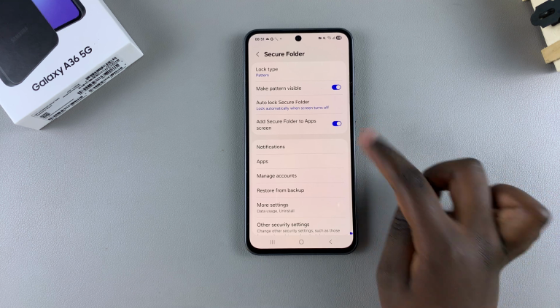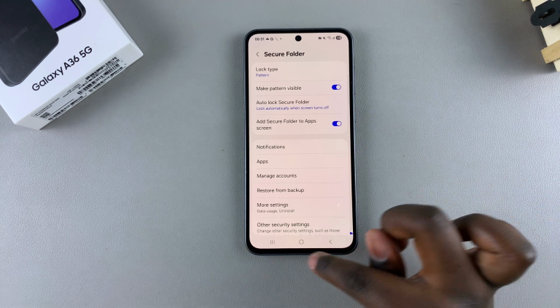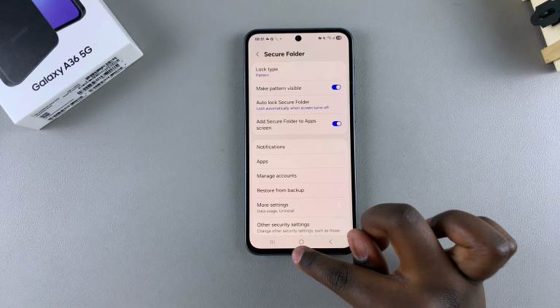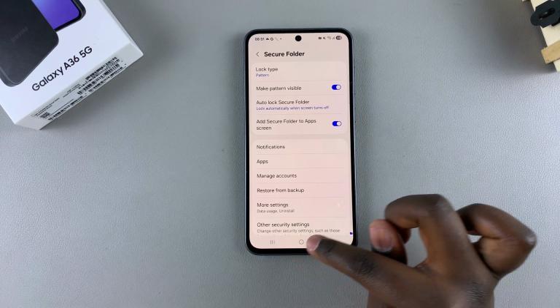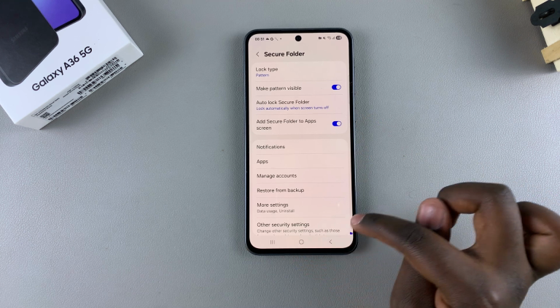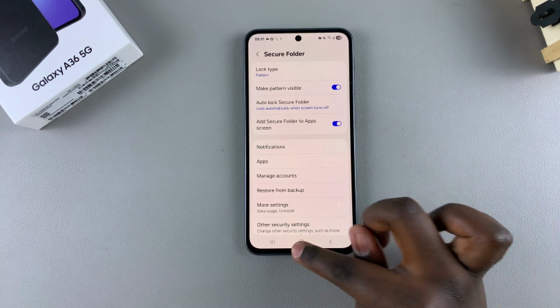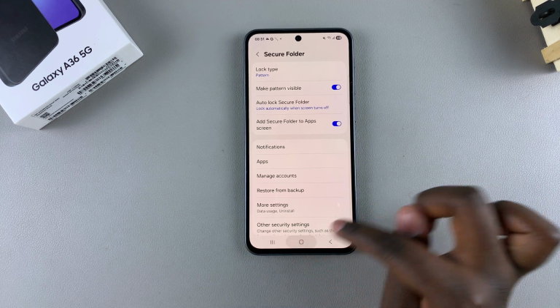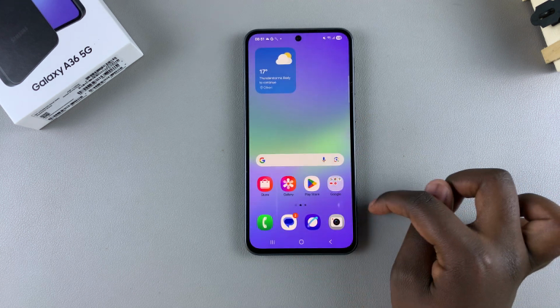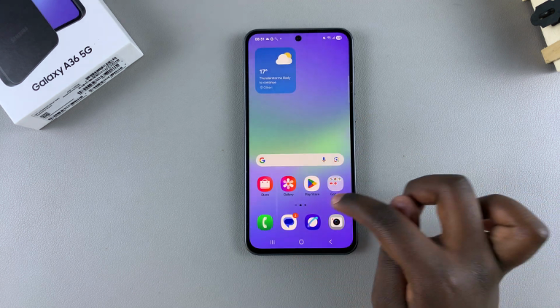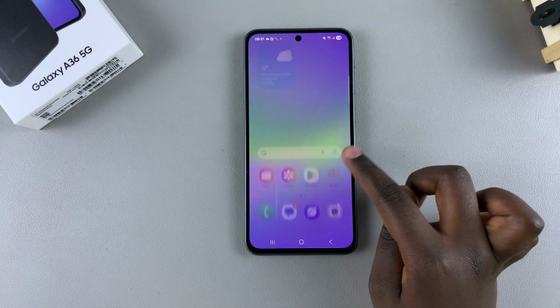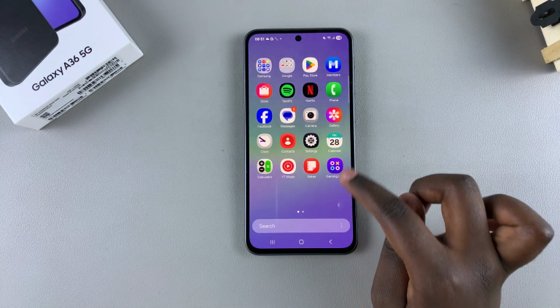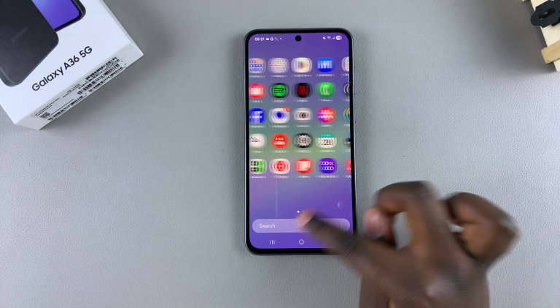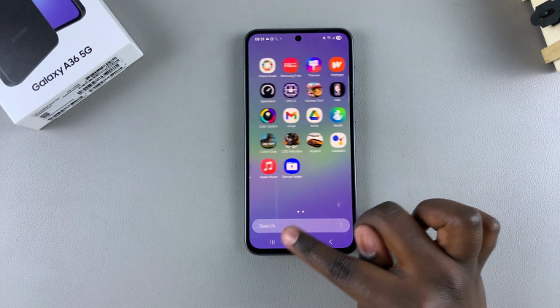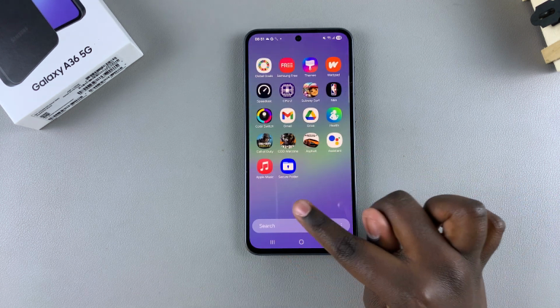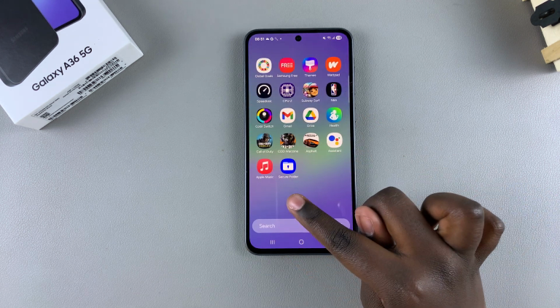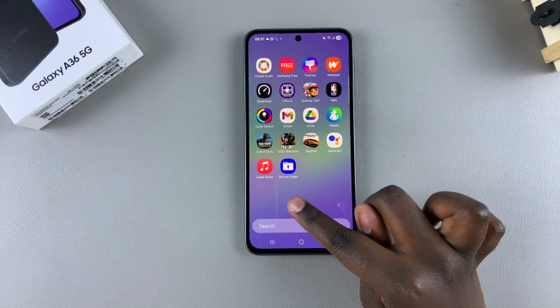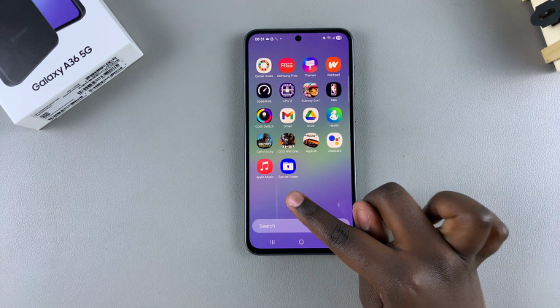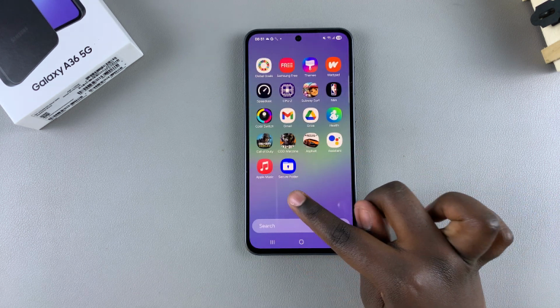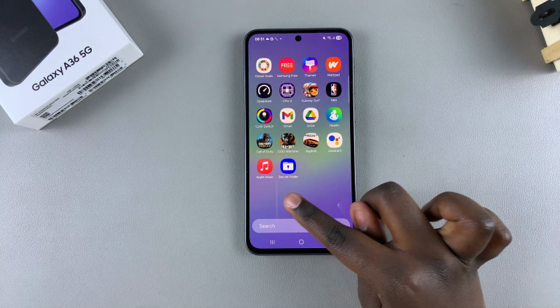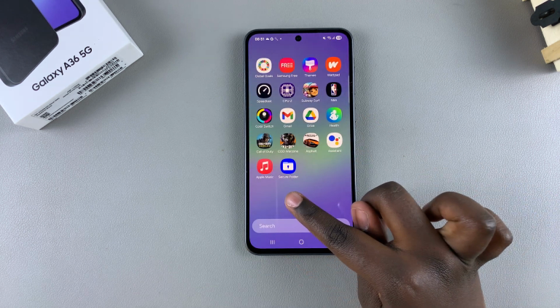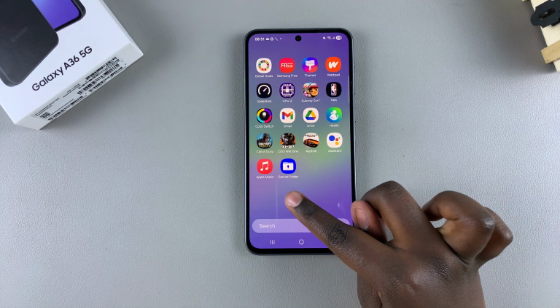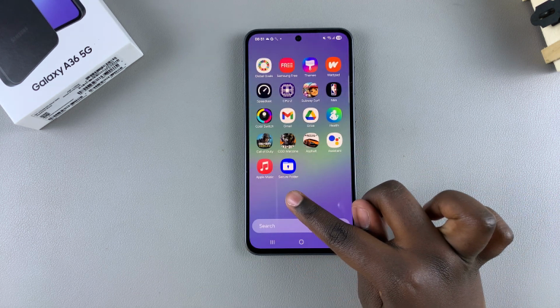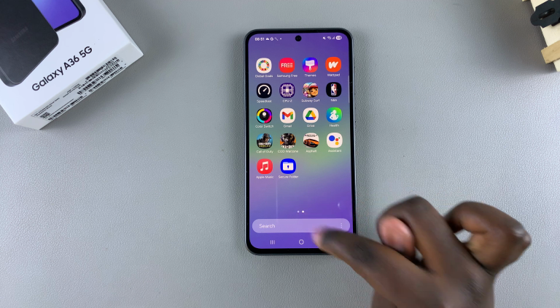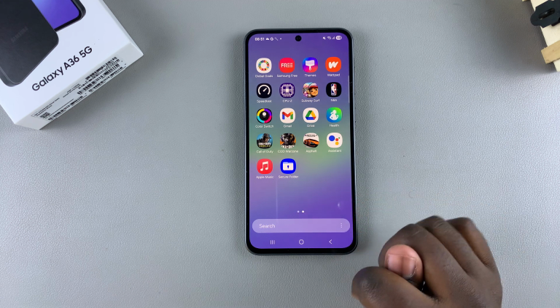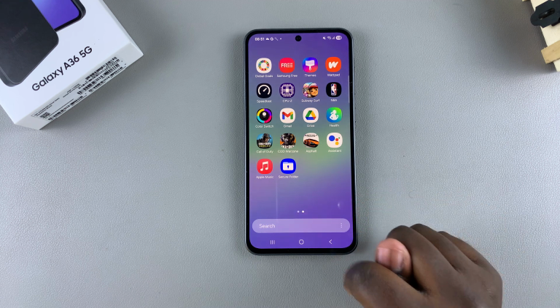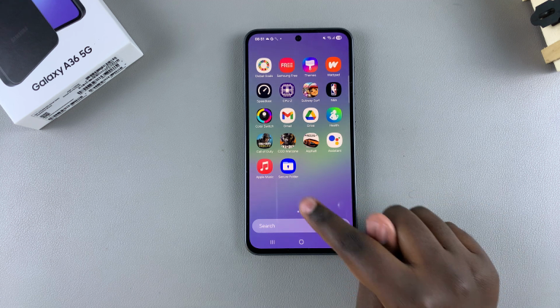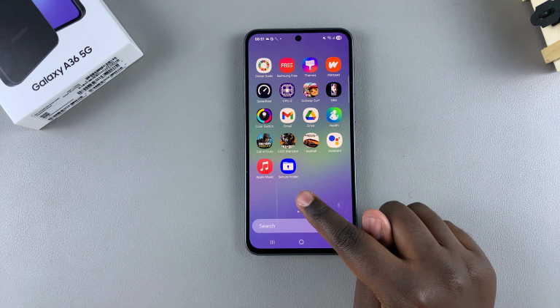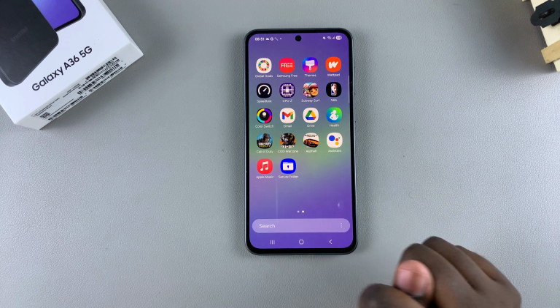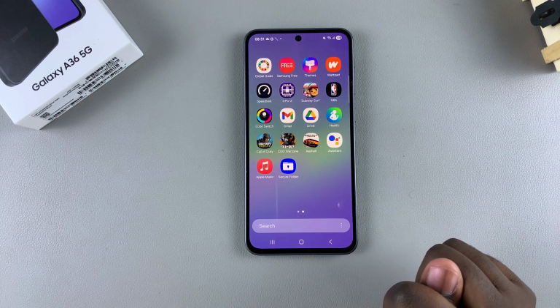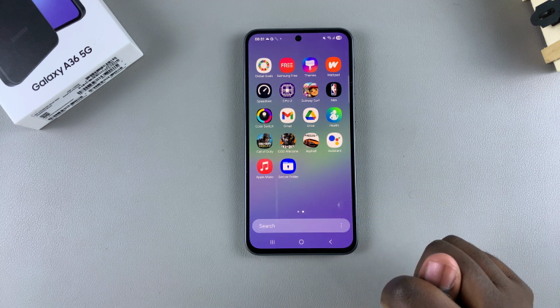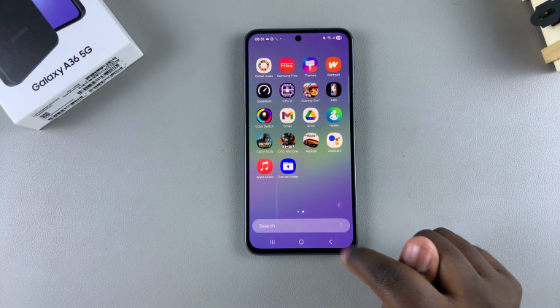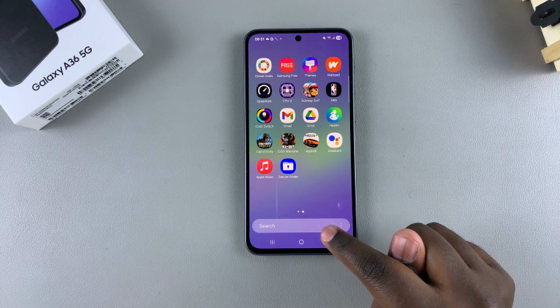Once it's enabled, navigate to the app screen or home screen and you should be able to see that your Secure Folder has been successfully restored.